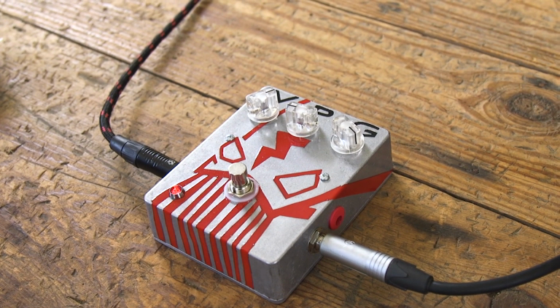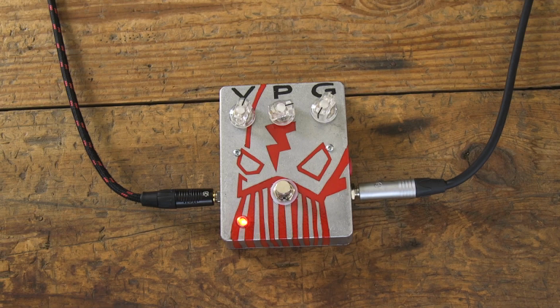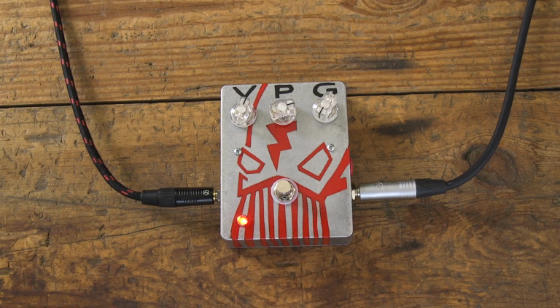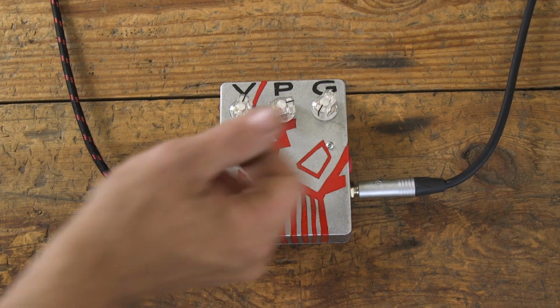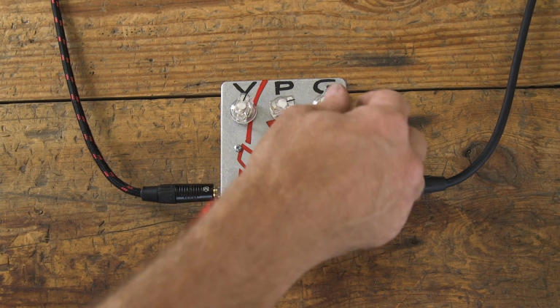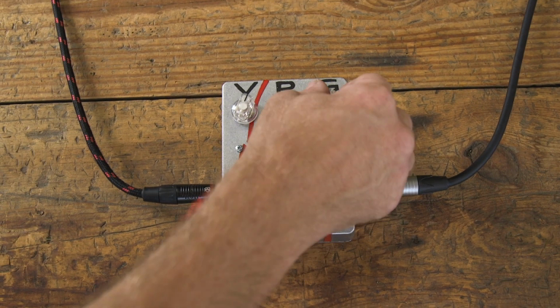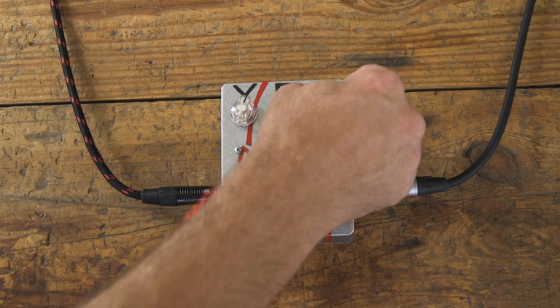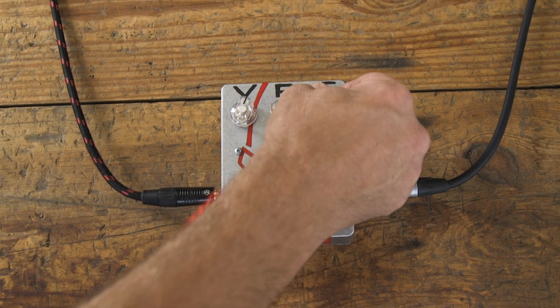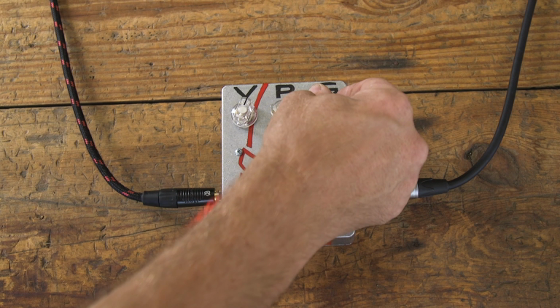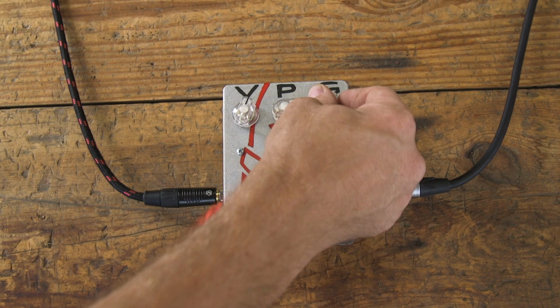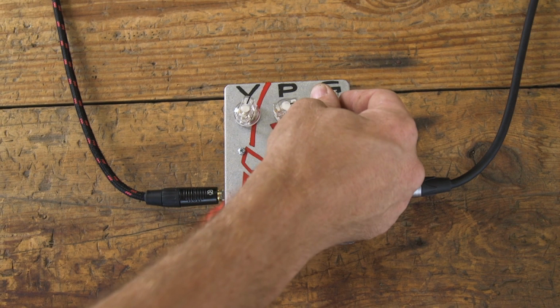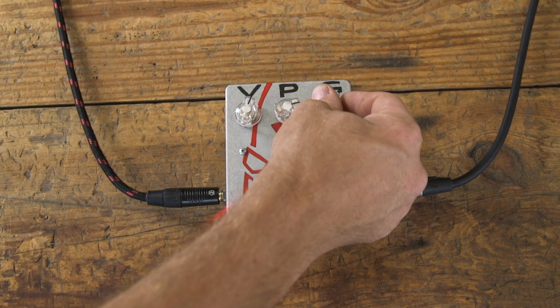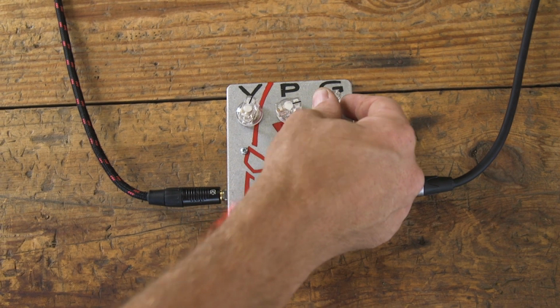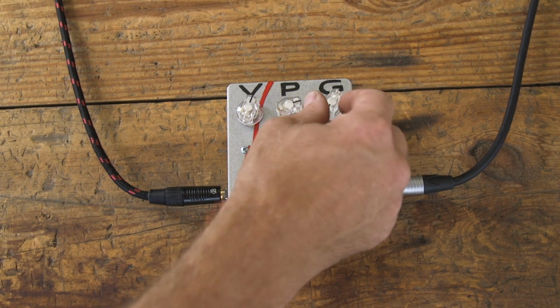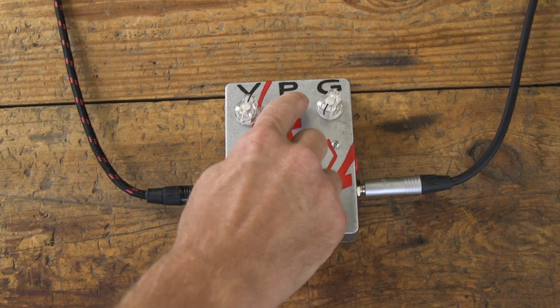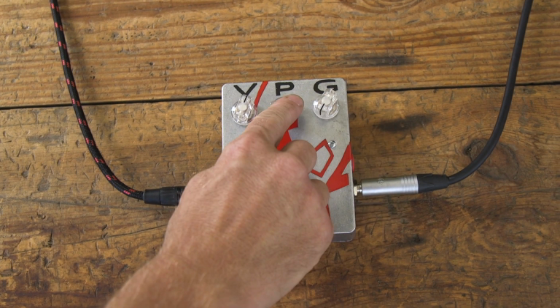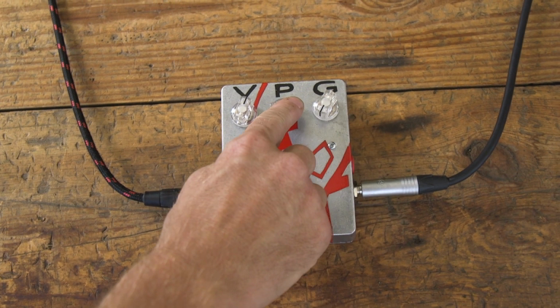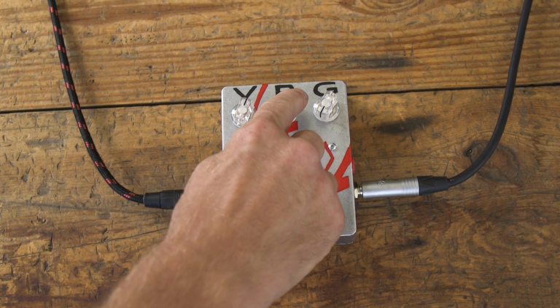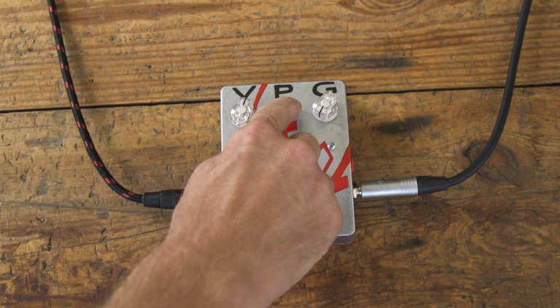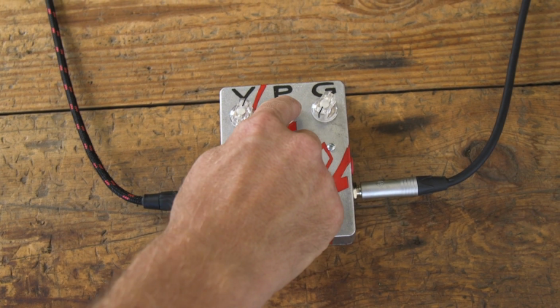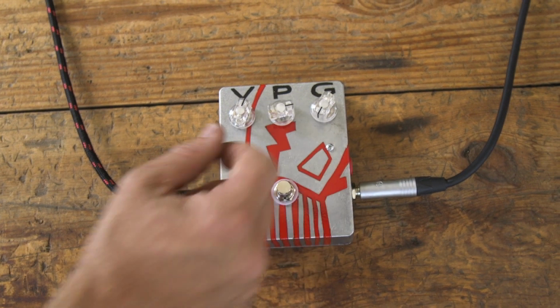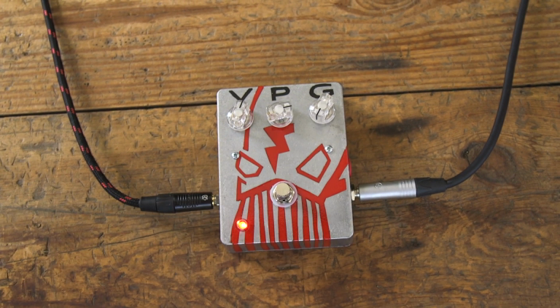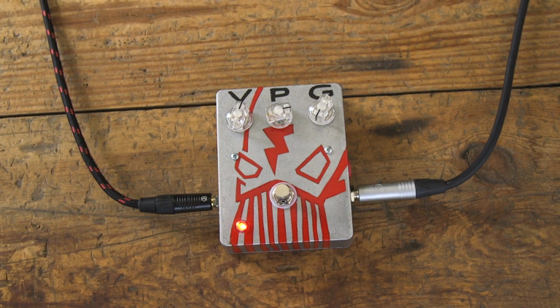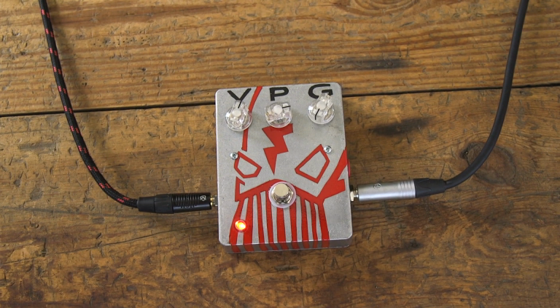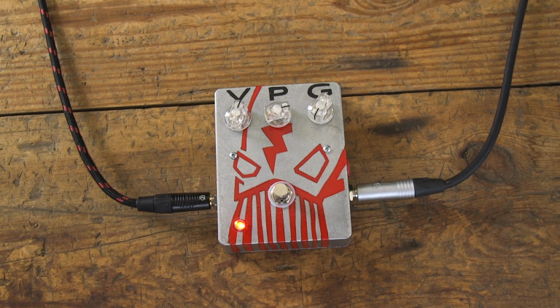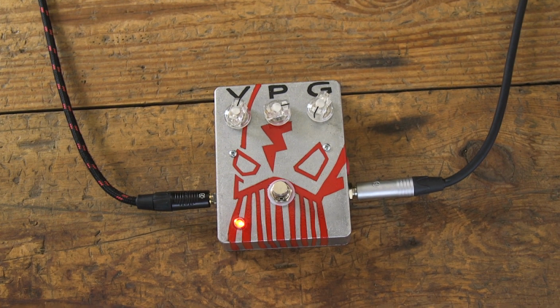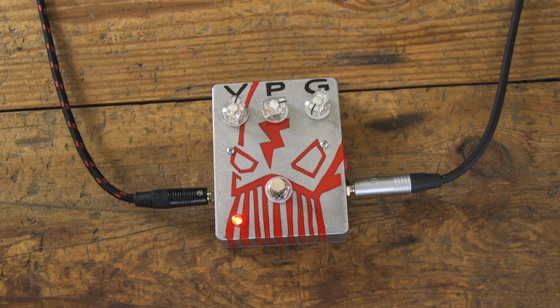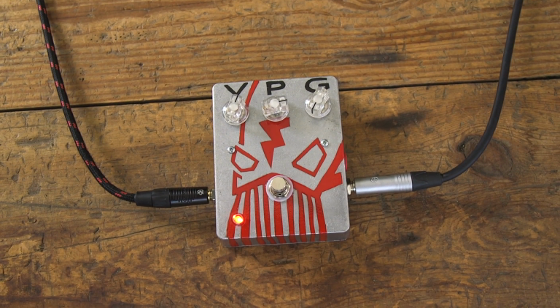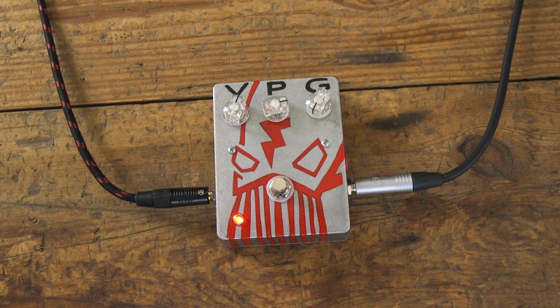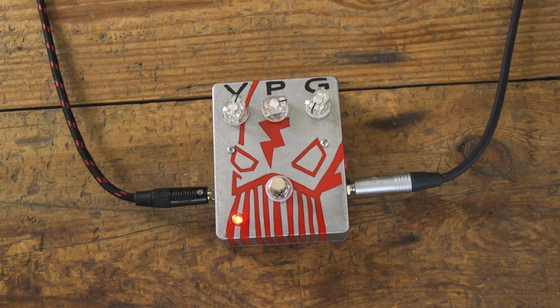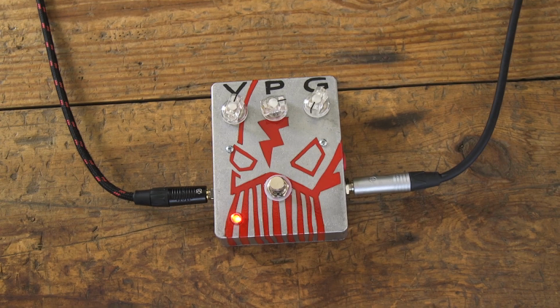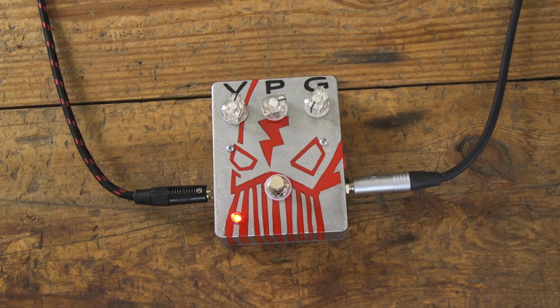This pedal is really great at being a clean boost if that's what you need. It gives you a nice attack and you can really hear the difference when I switch it on and off.